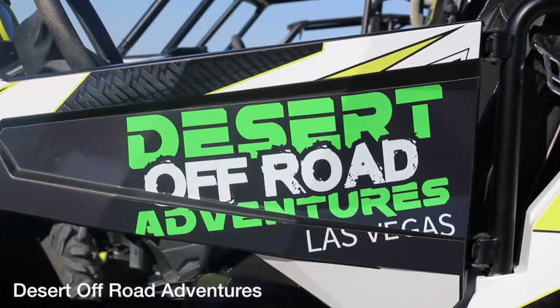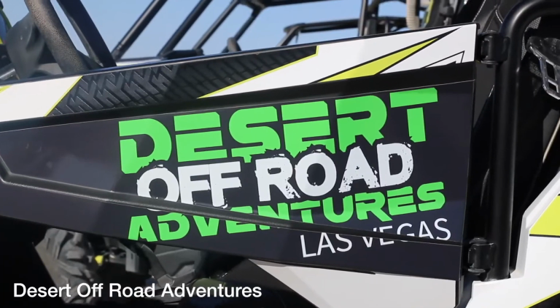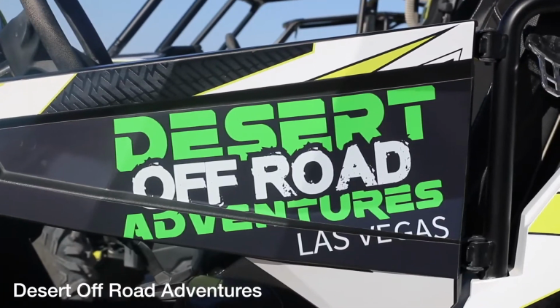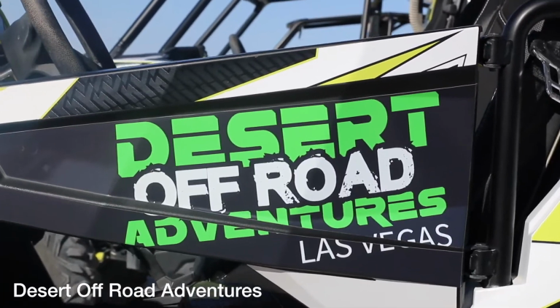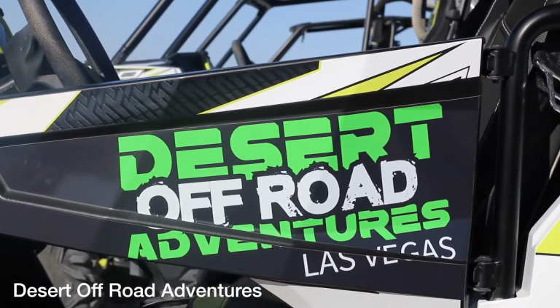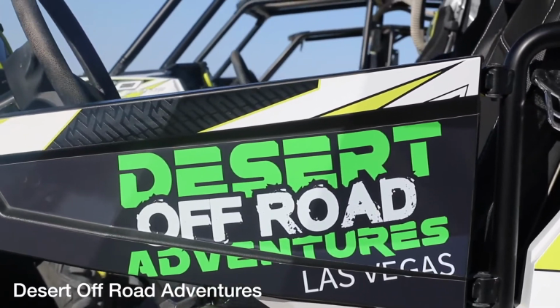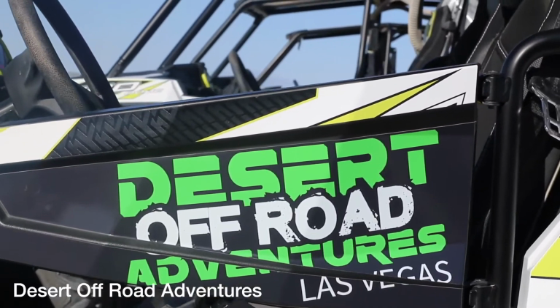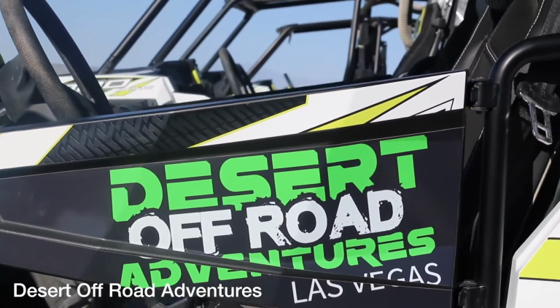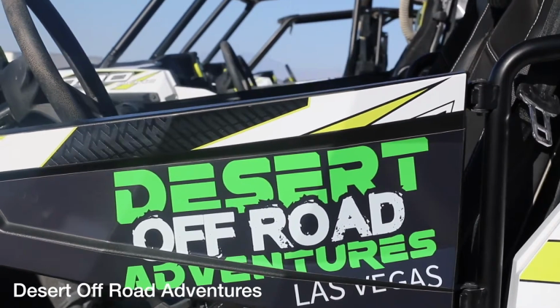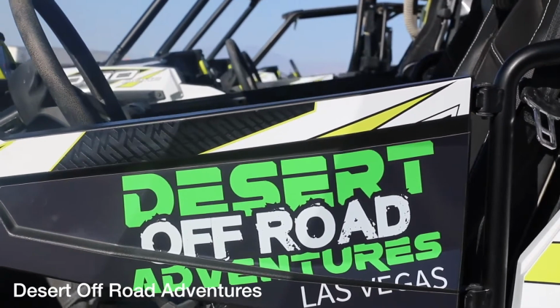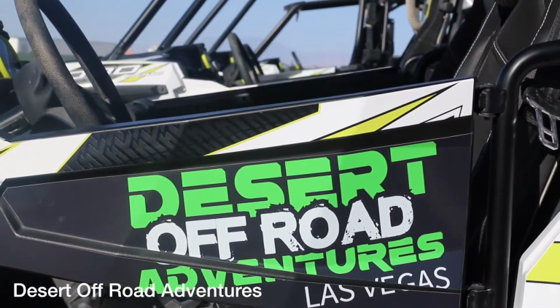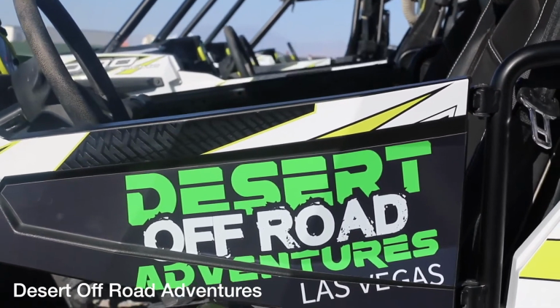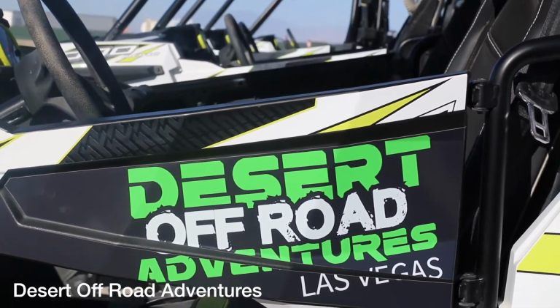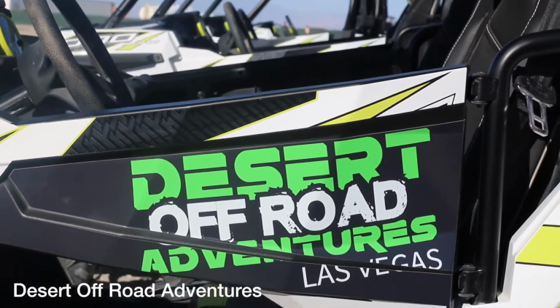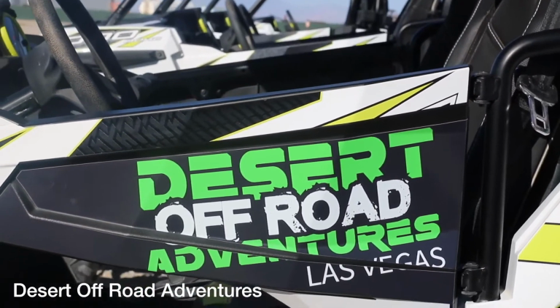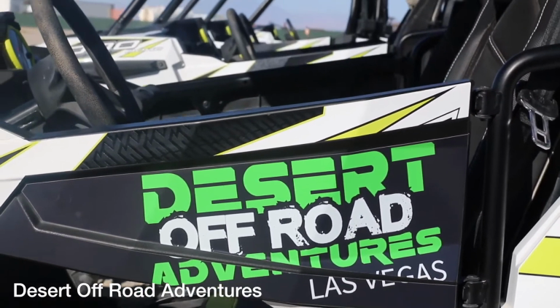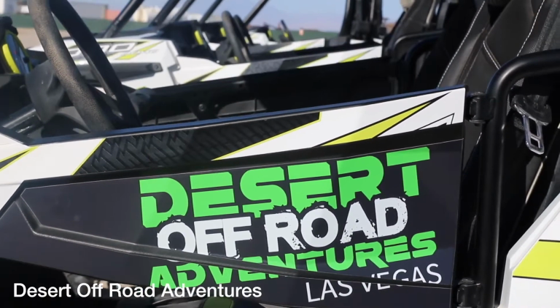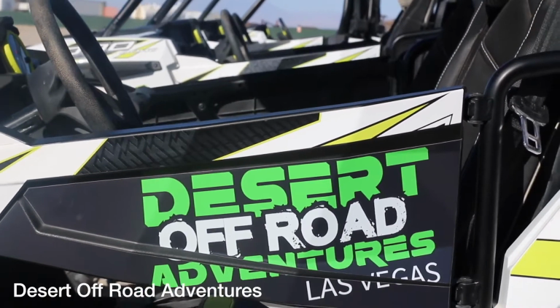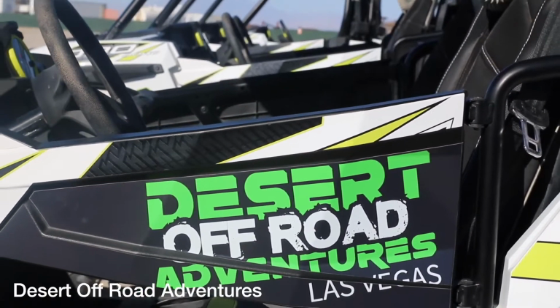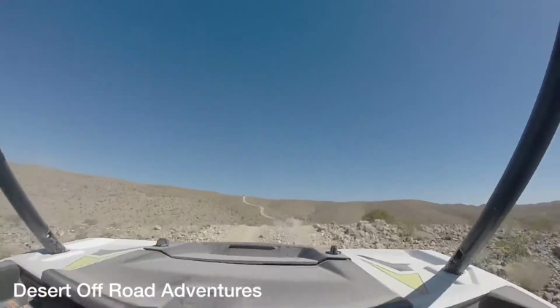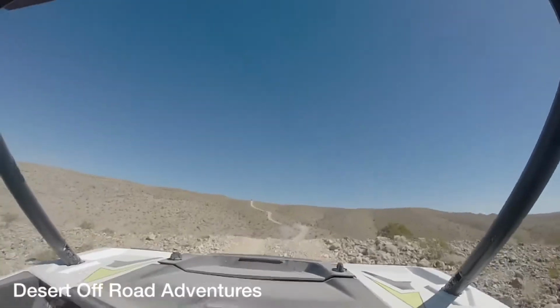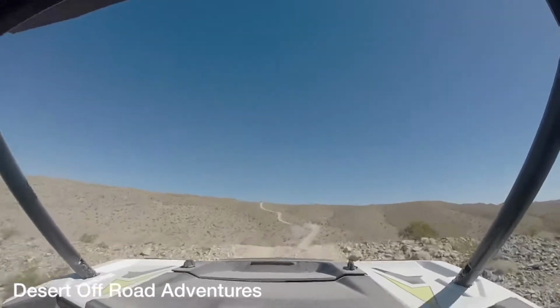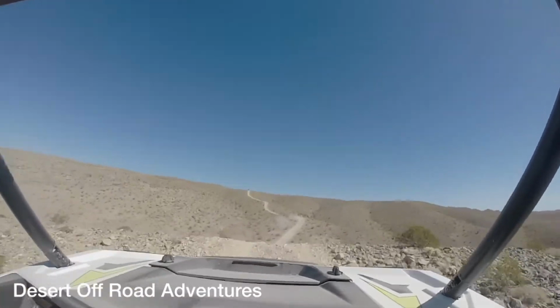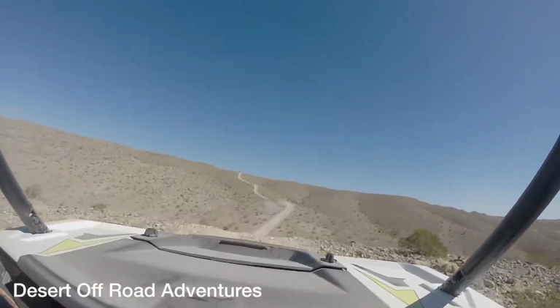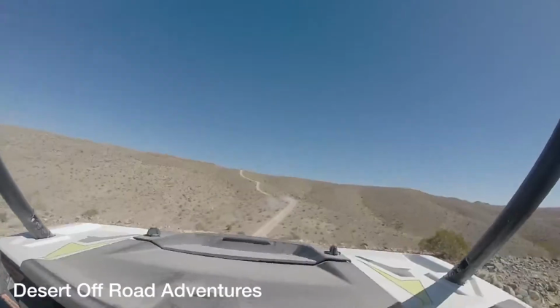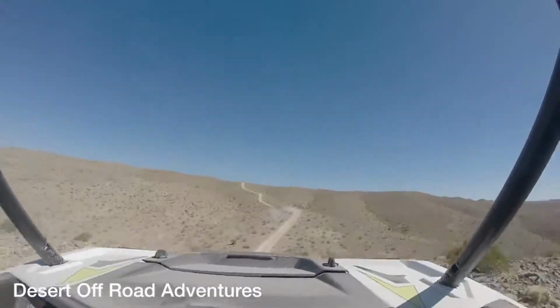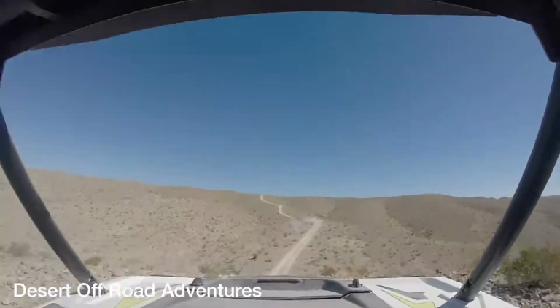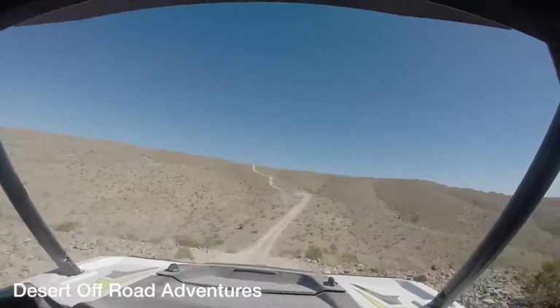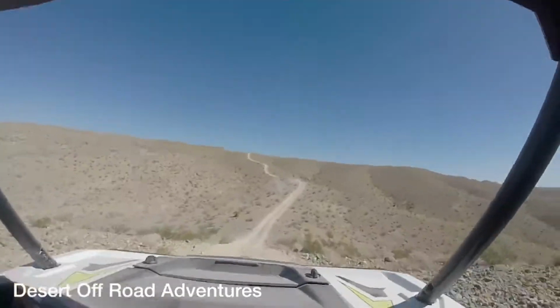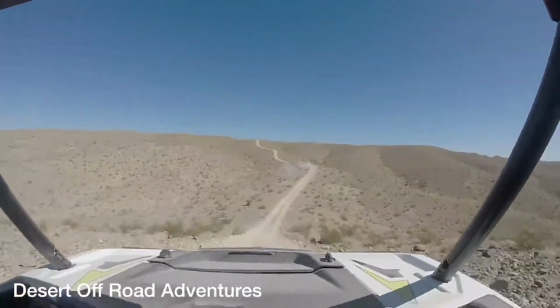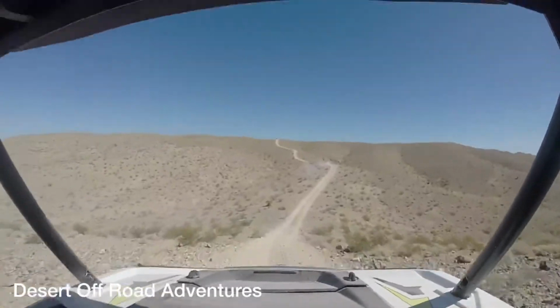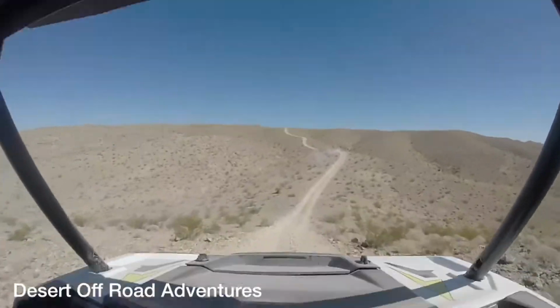Number four: experience the desert for what it really is and go off-roading with Desert Off-Road Adventures.